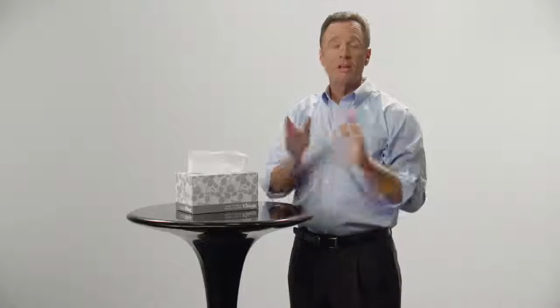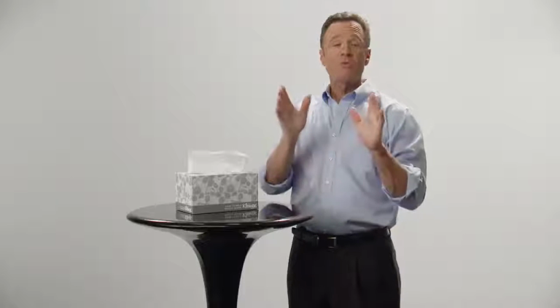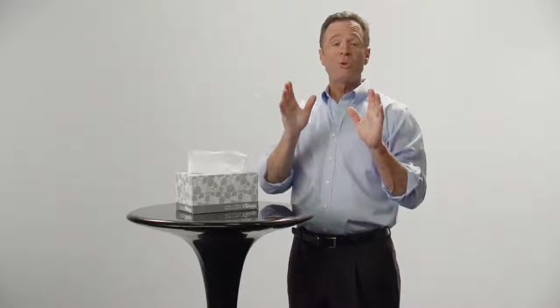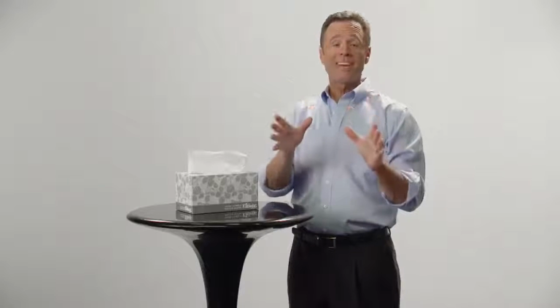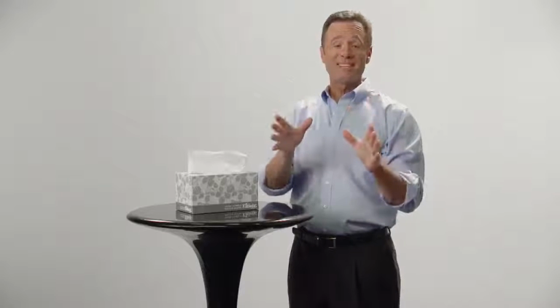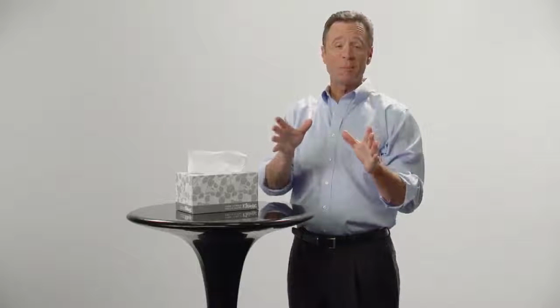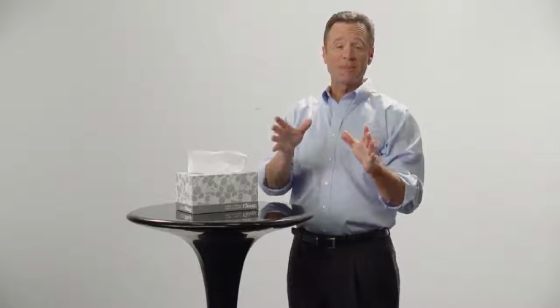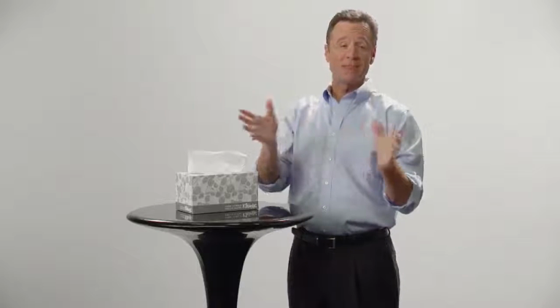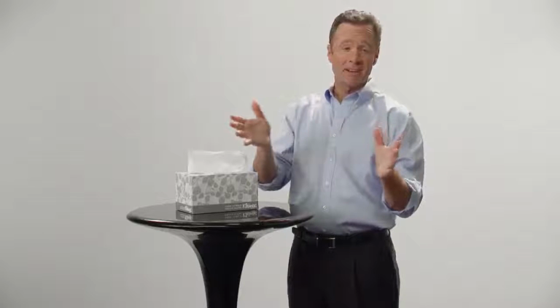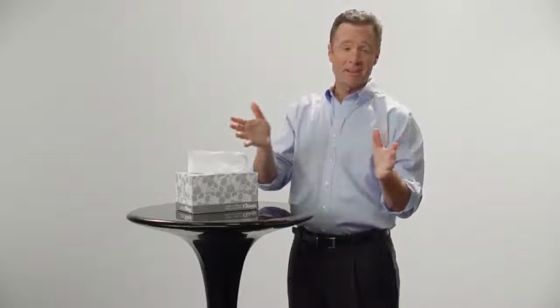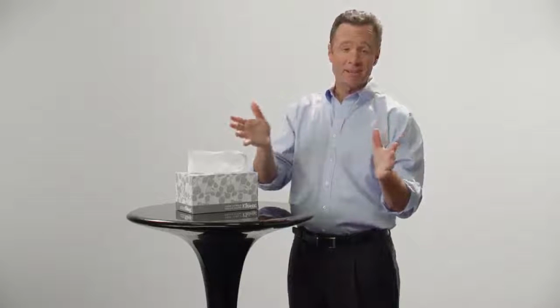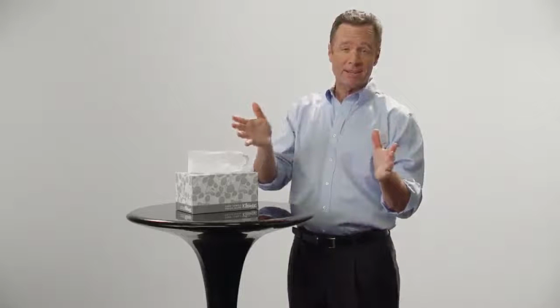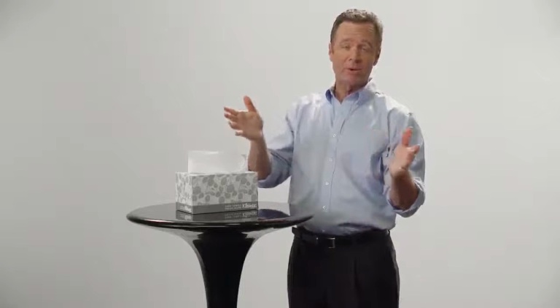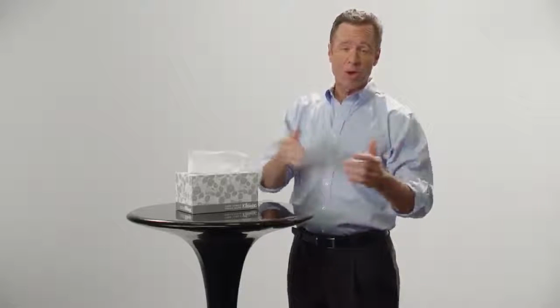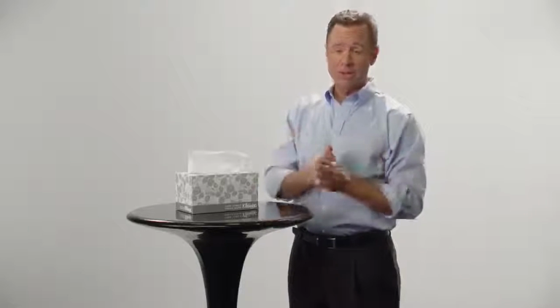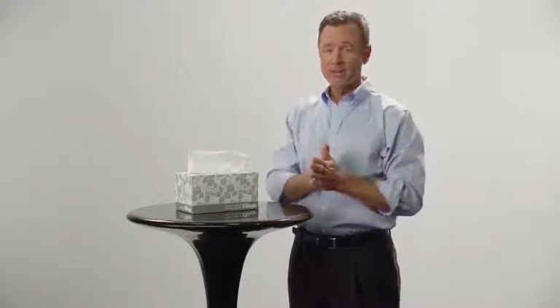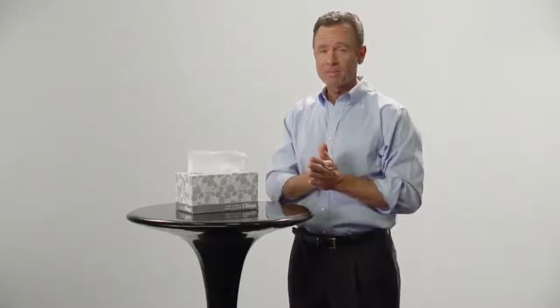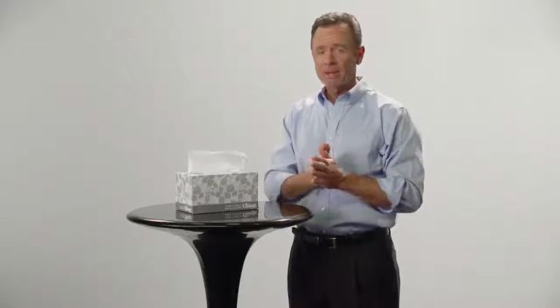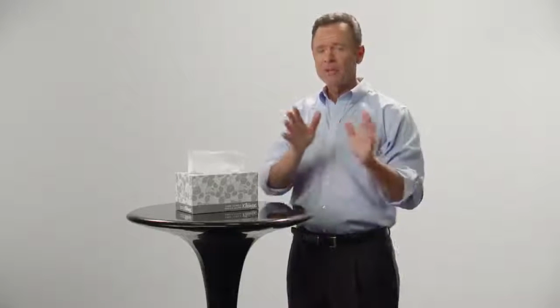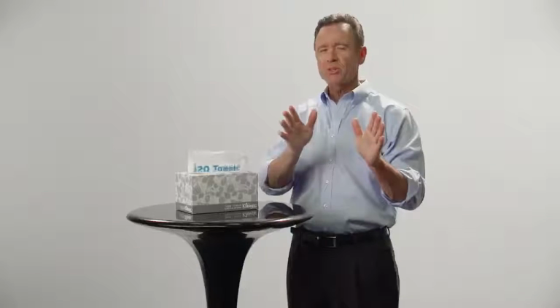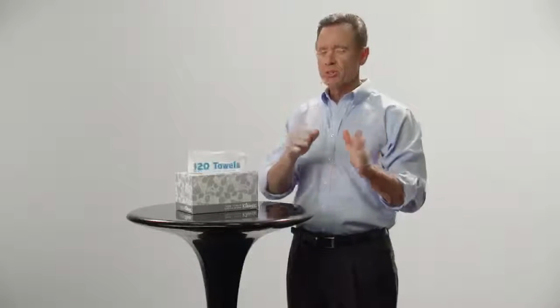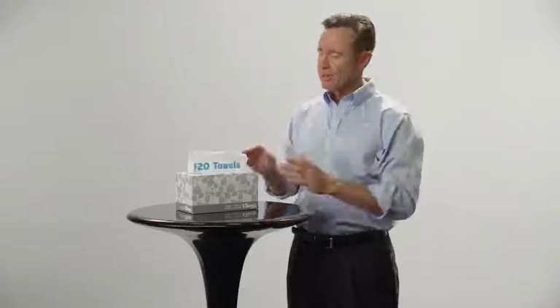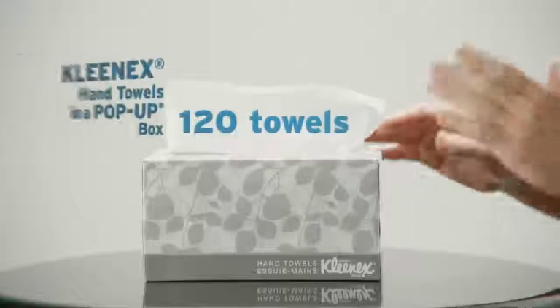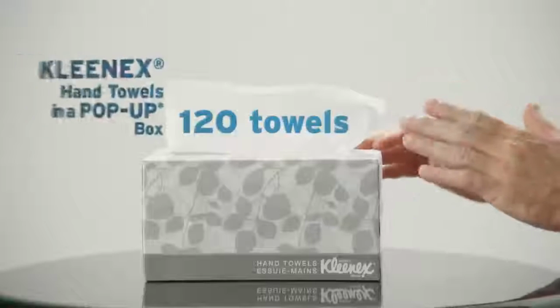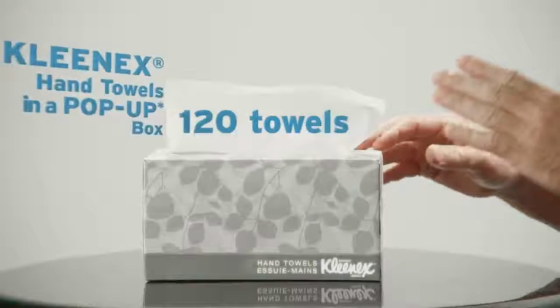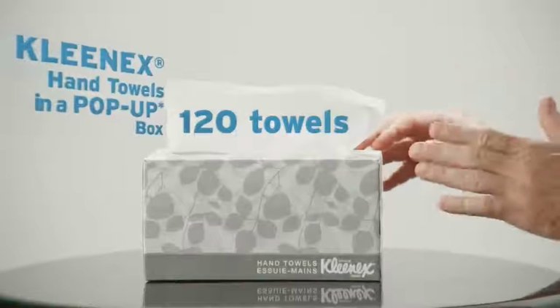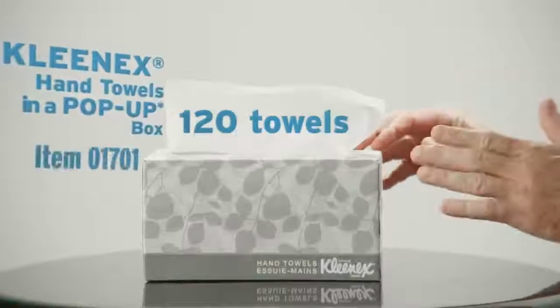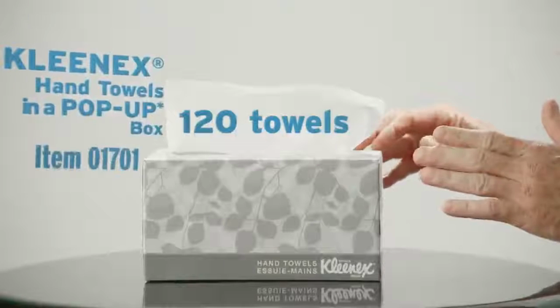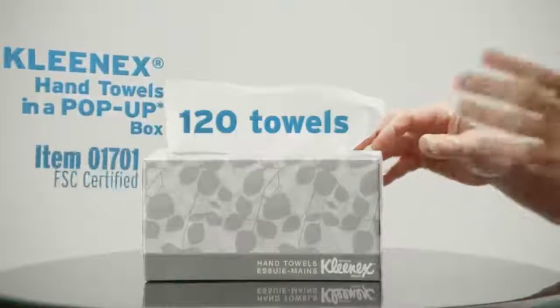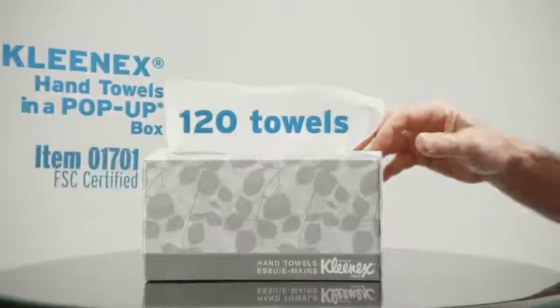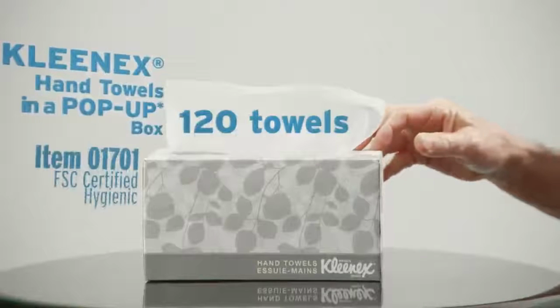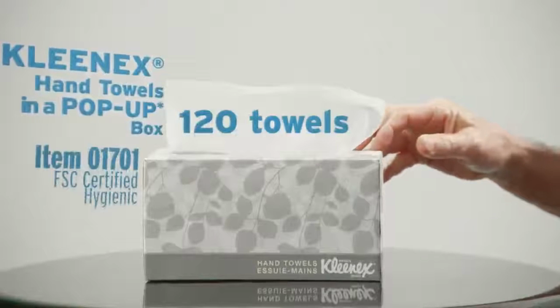Don't you hate seeing a mess of soggy towels on the counter when you wash your hands? Here's a solution: Kleenex hand towels in a pop-up box.